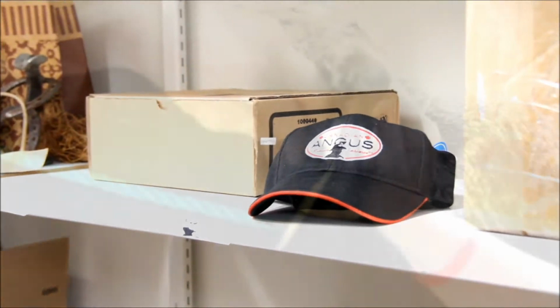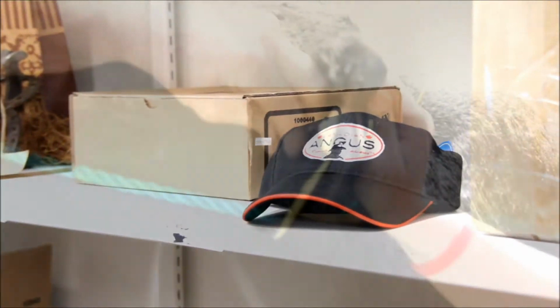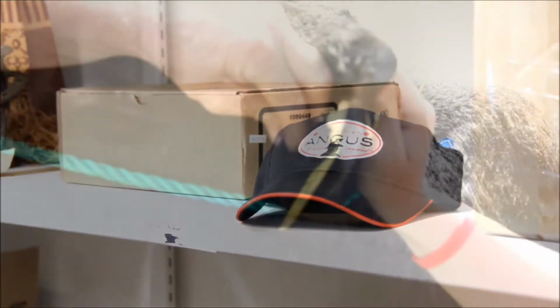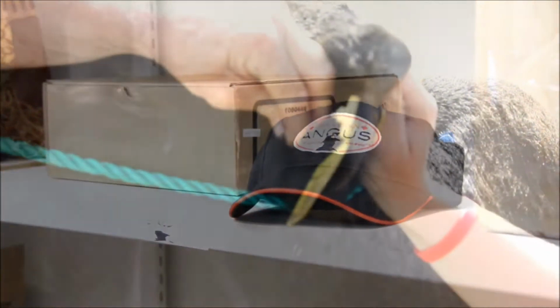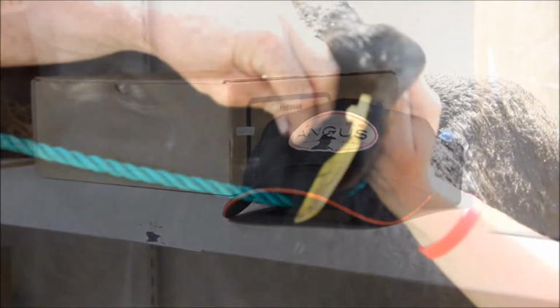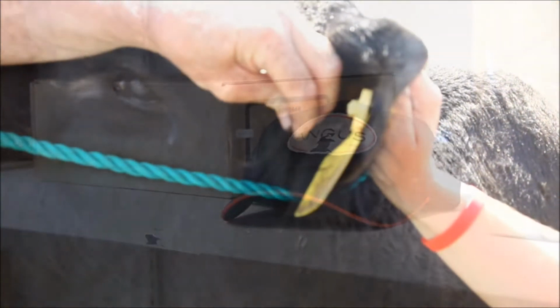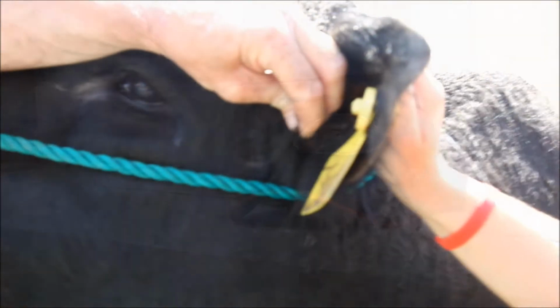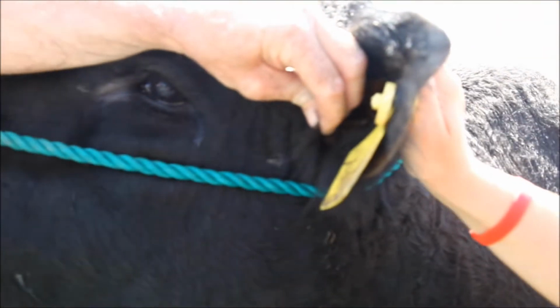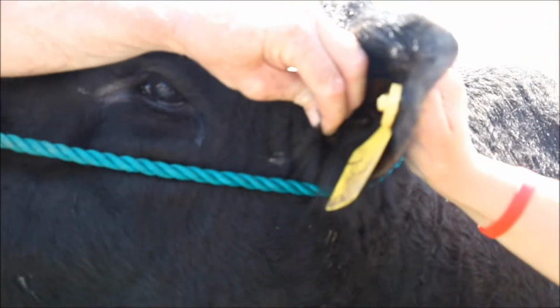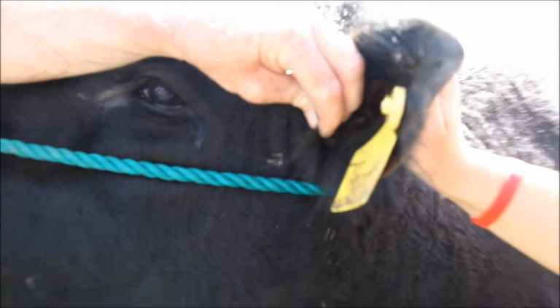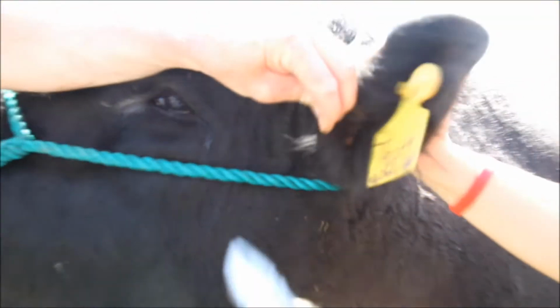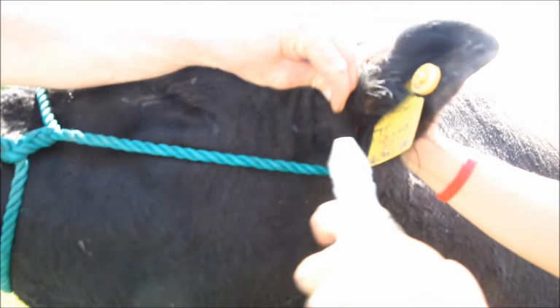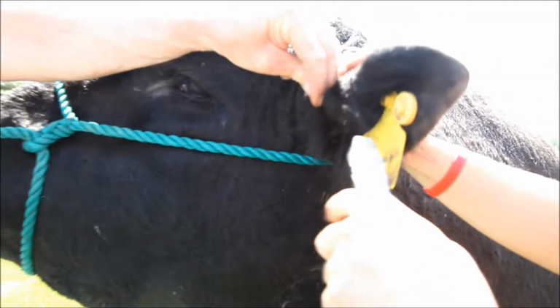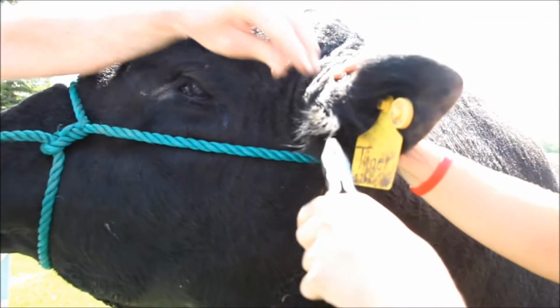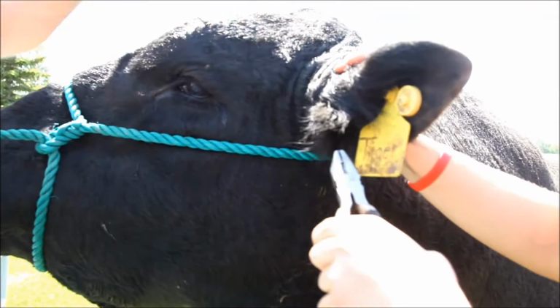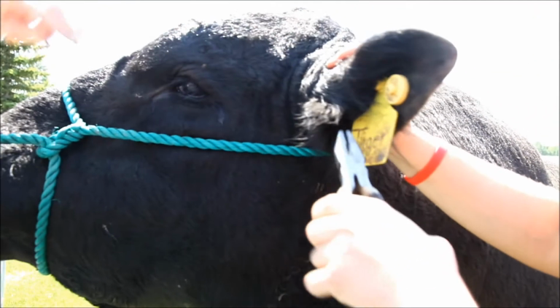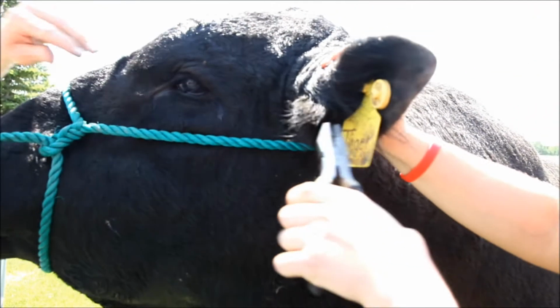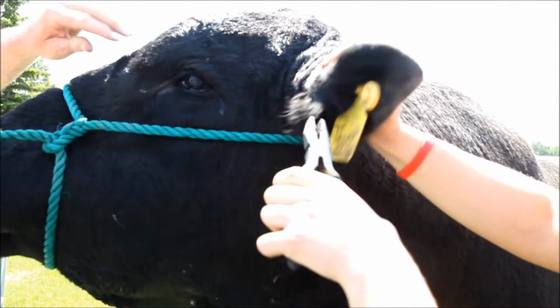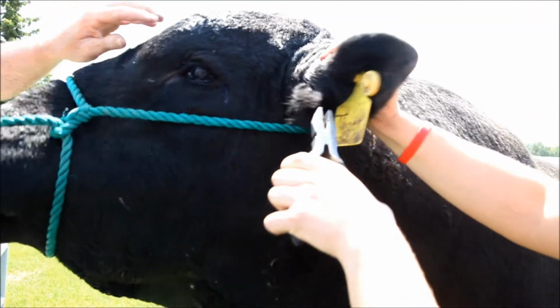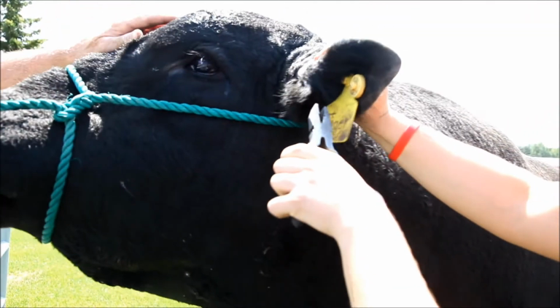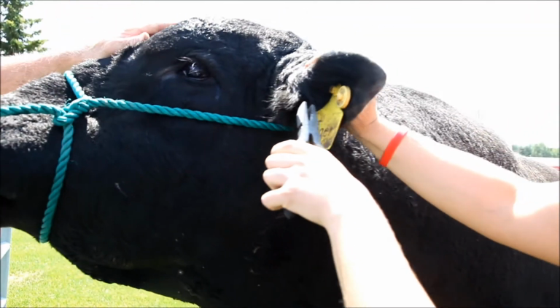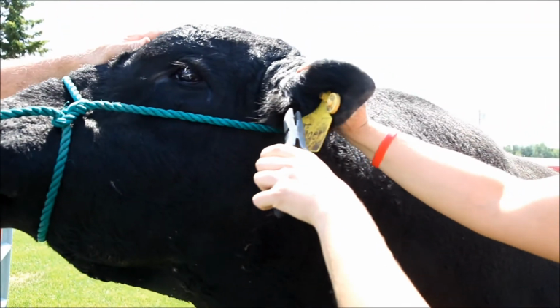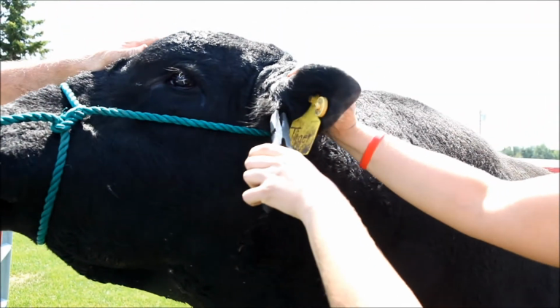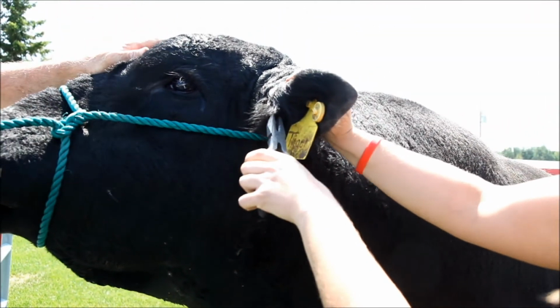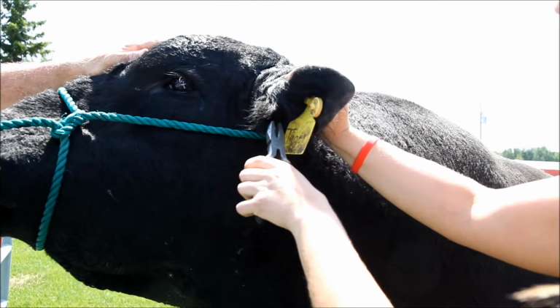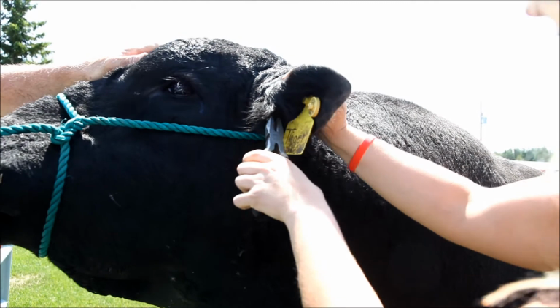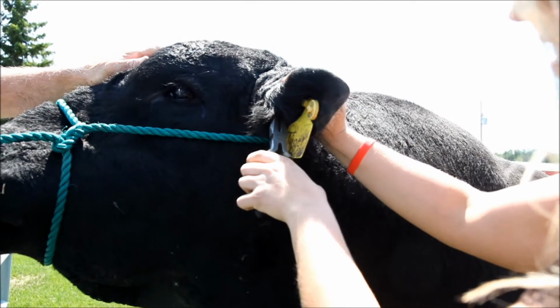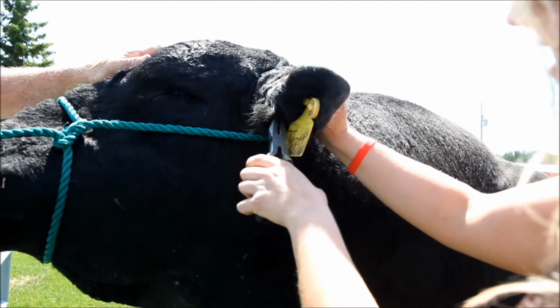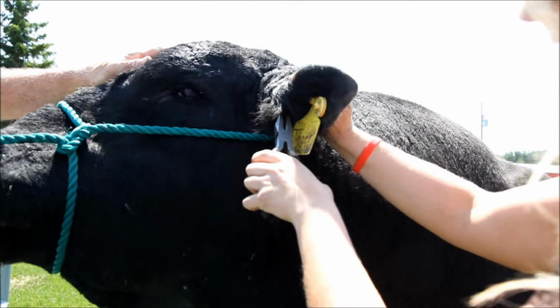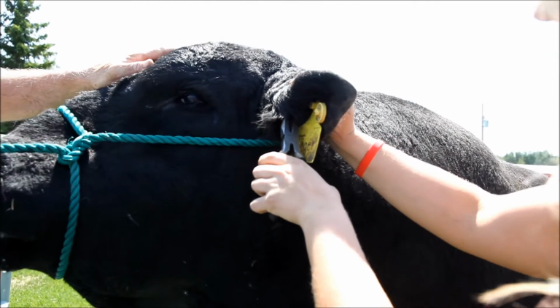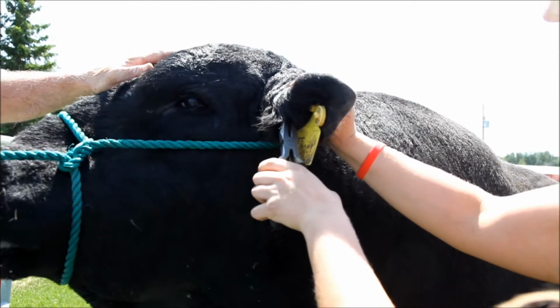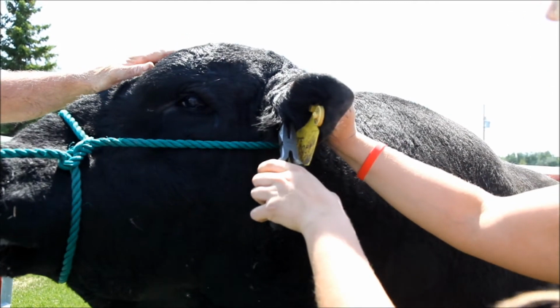If the tail is not an option for pulling hair, you can also pull hair from the ear of the animal.